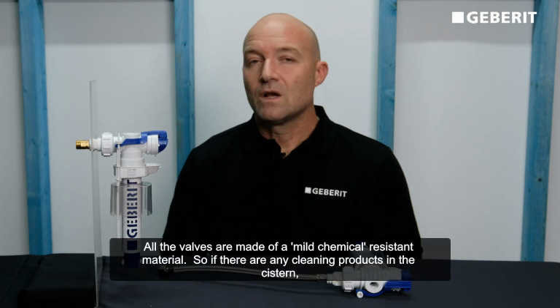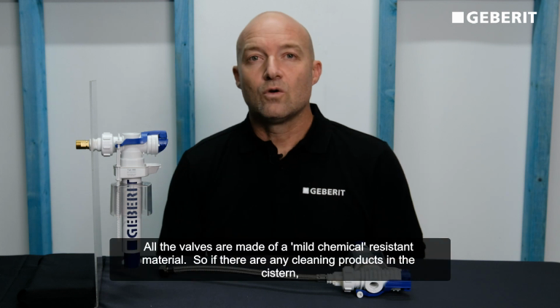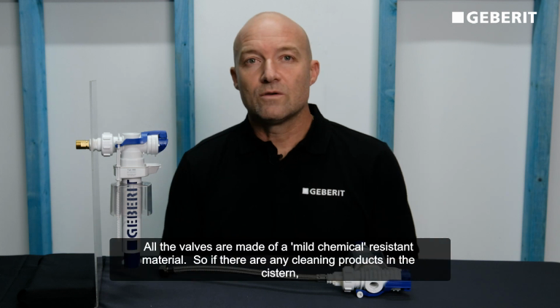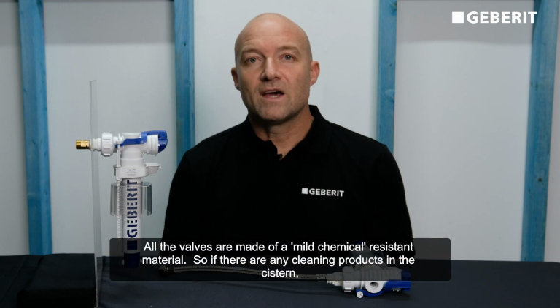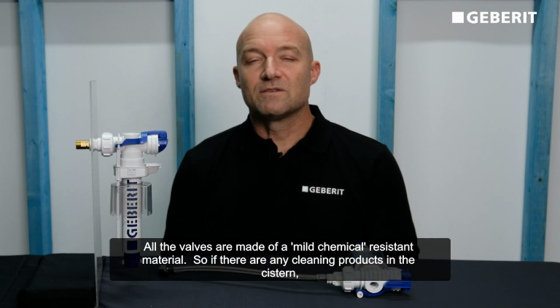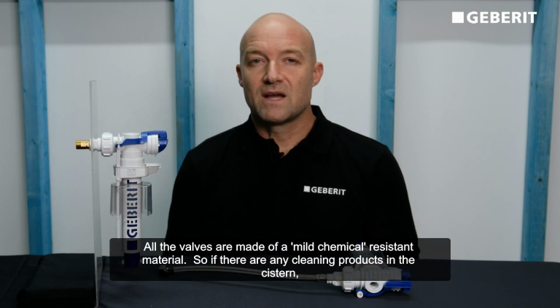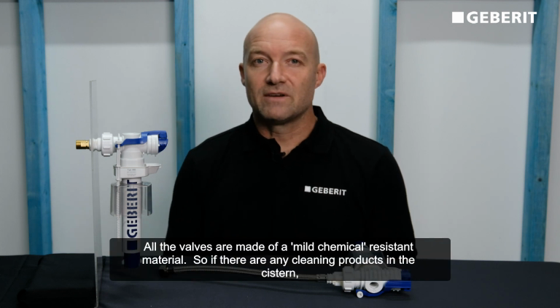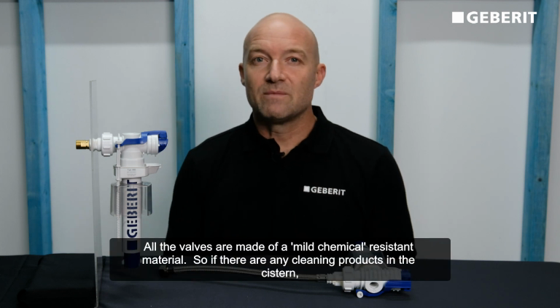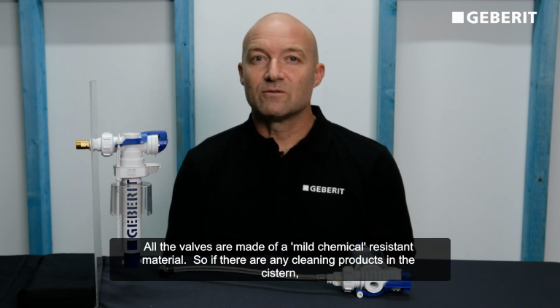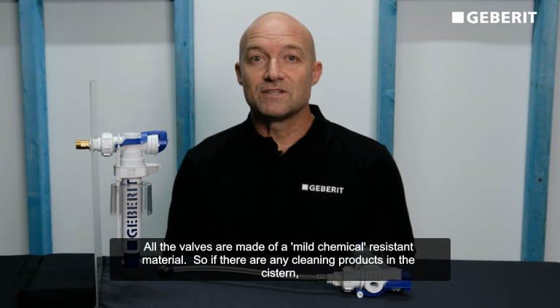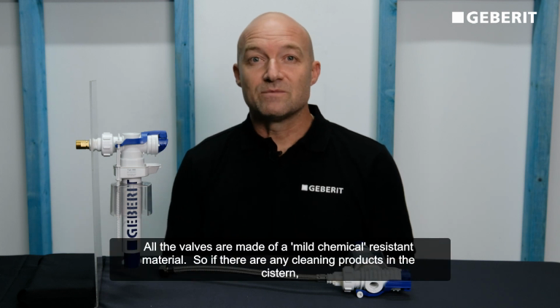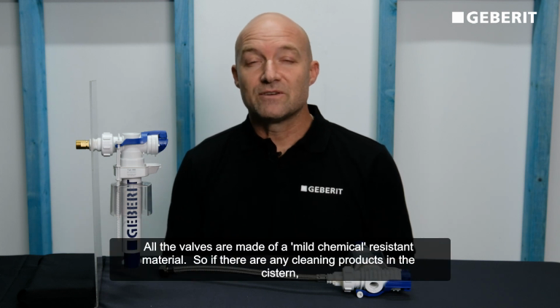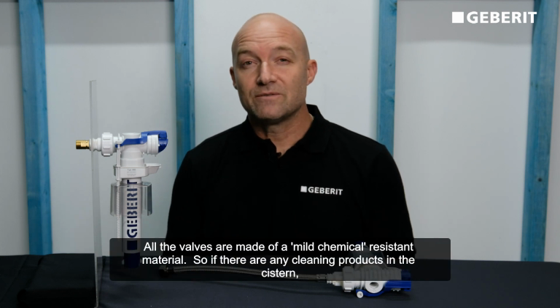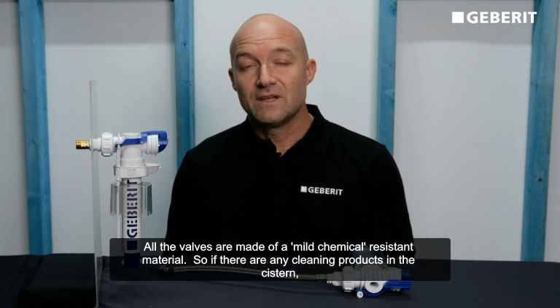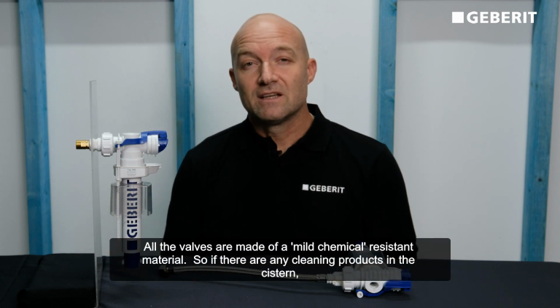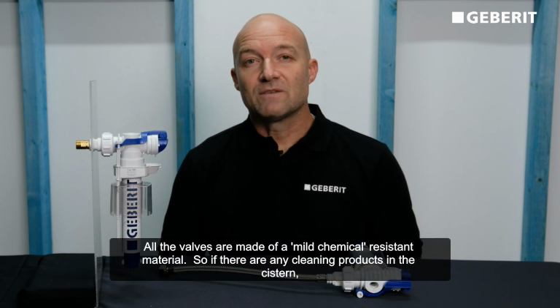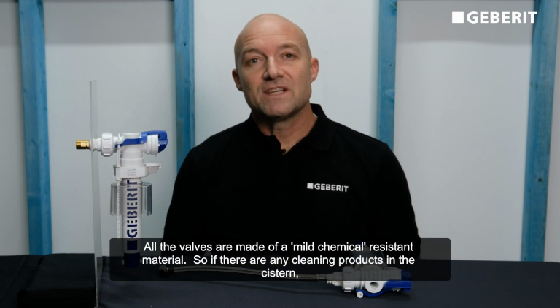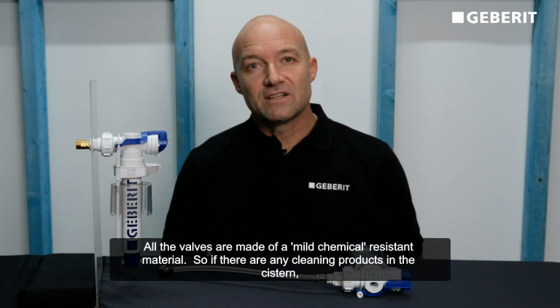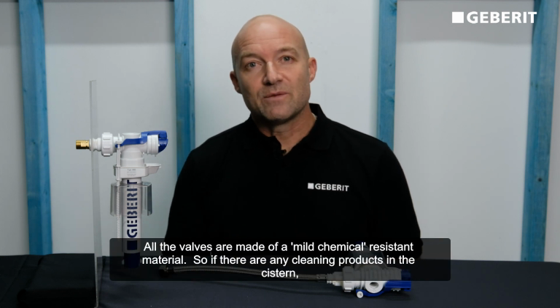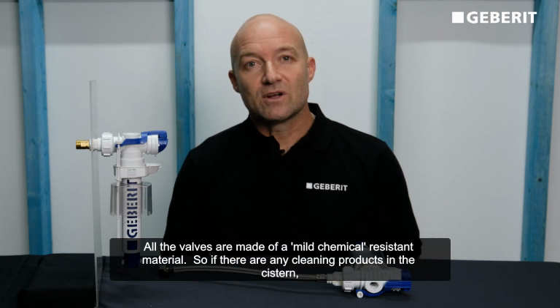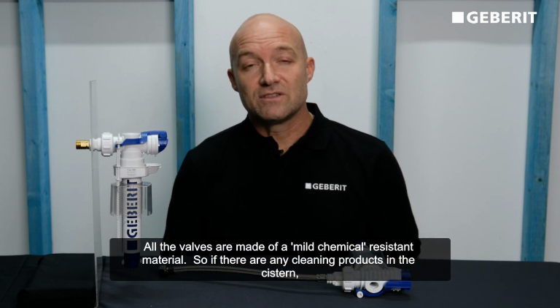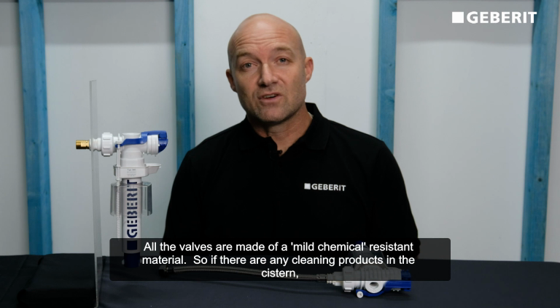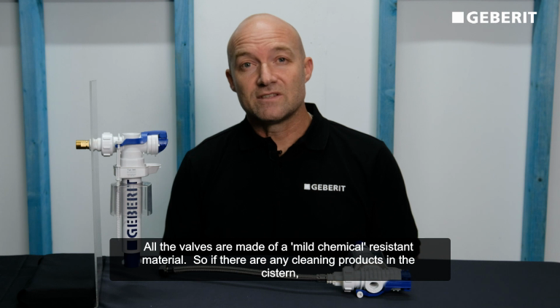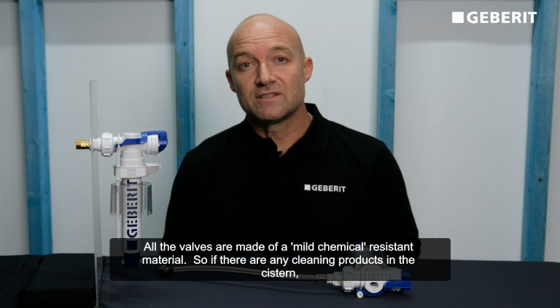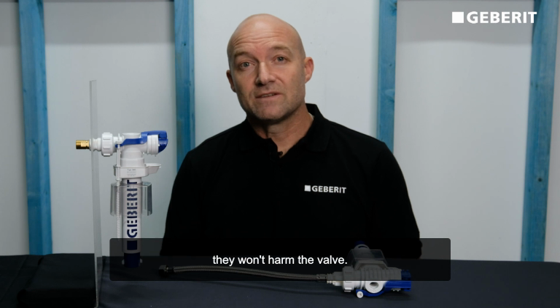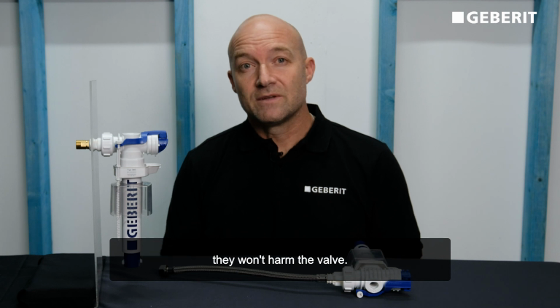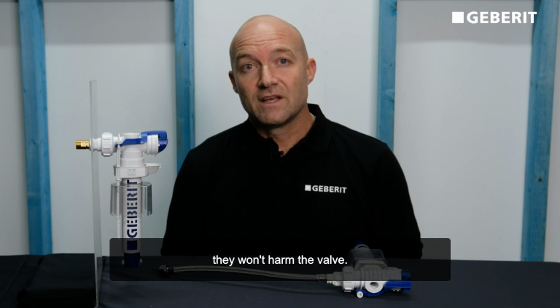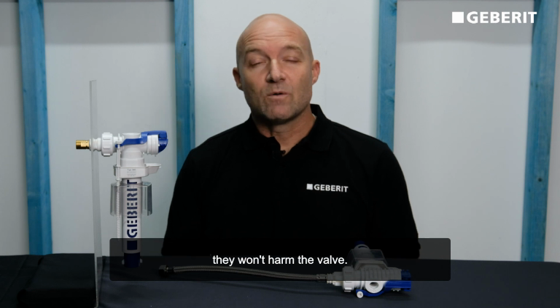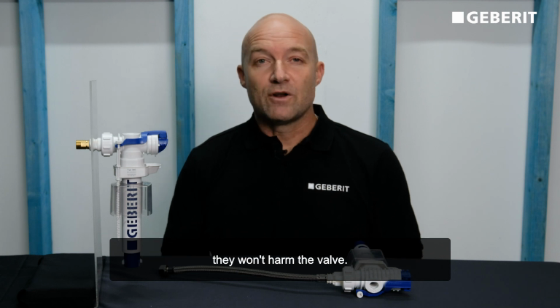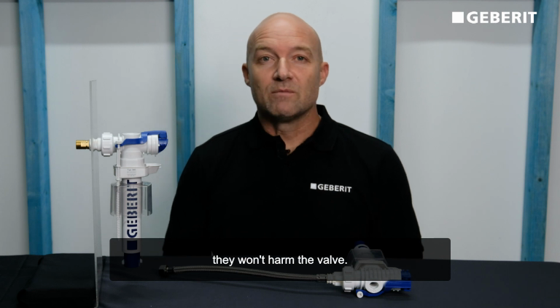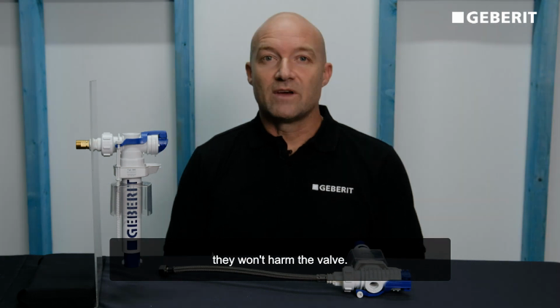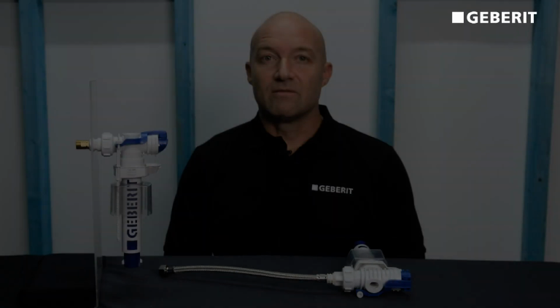All the valves are made of a chemical resistant material, so if there are any cleaning products inside the system they won't harm the valve.